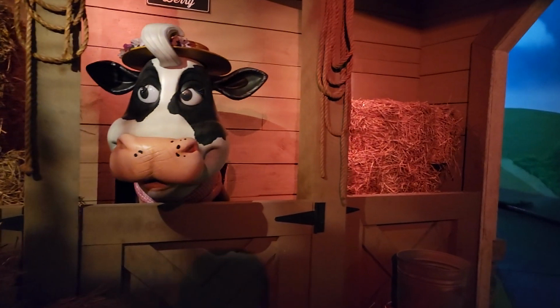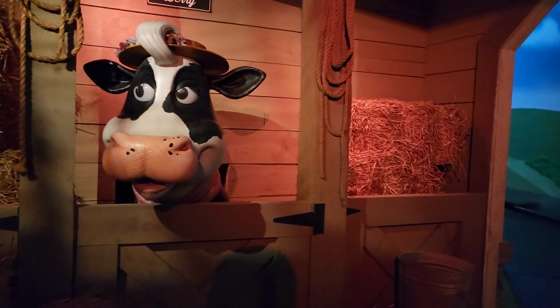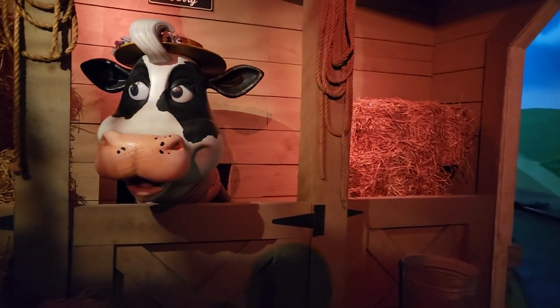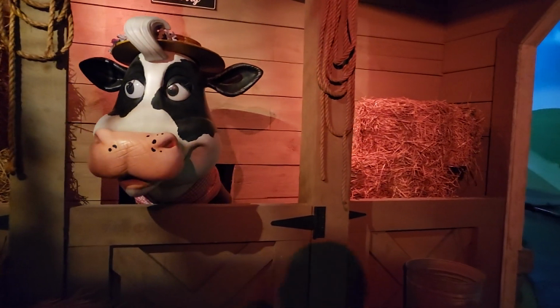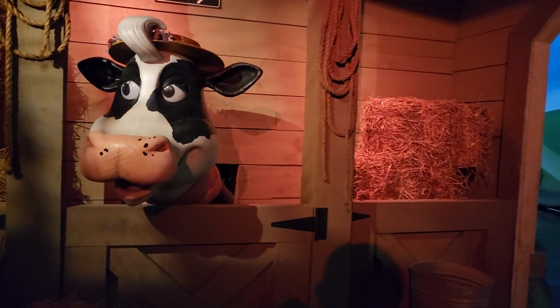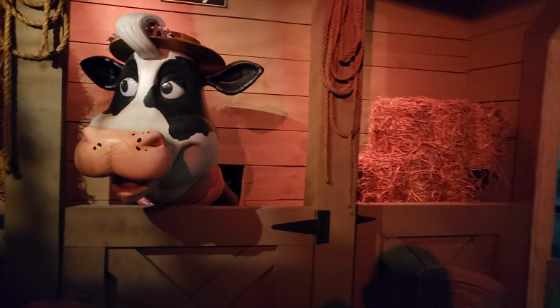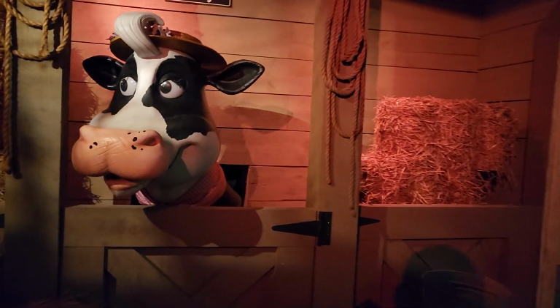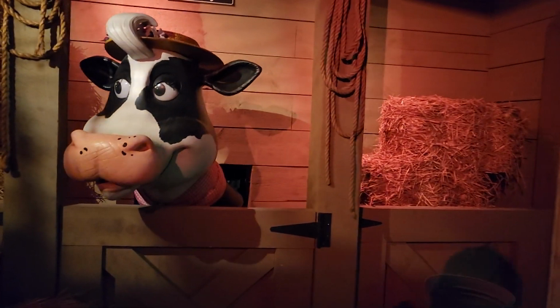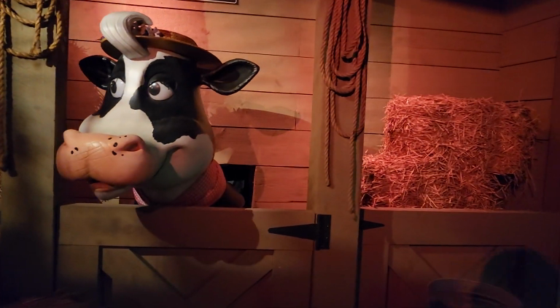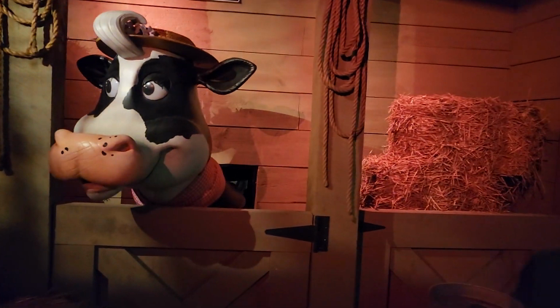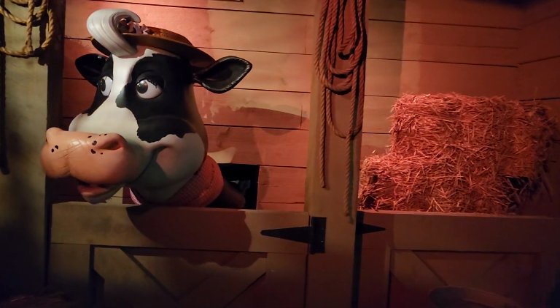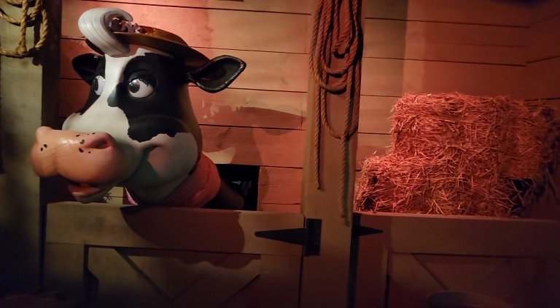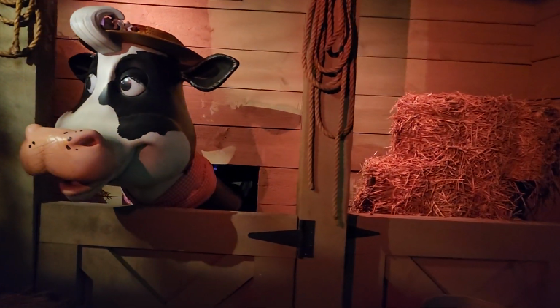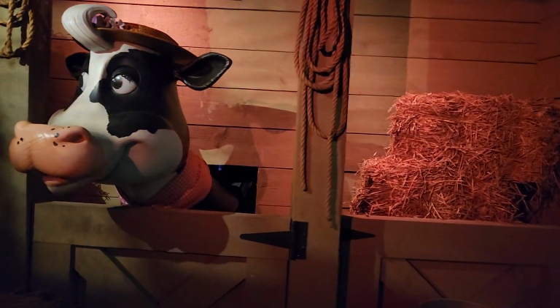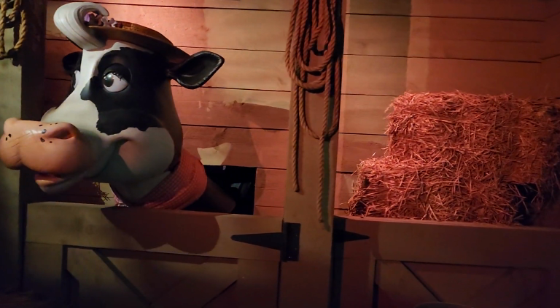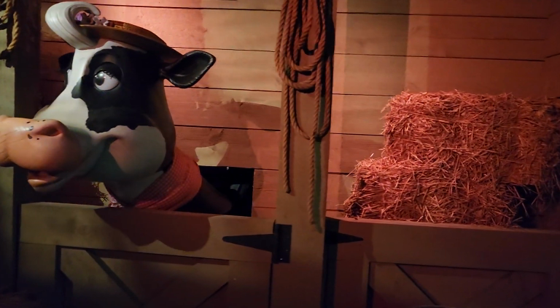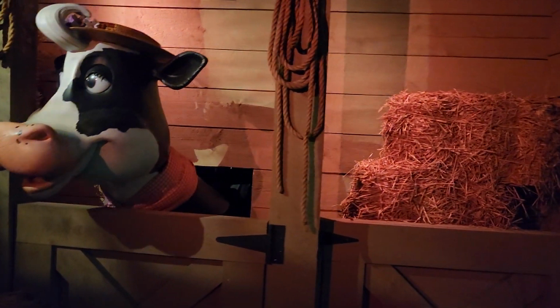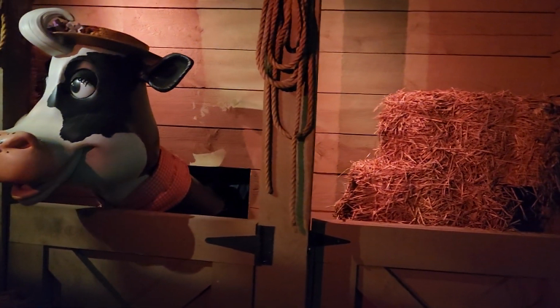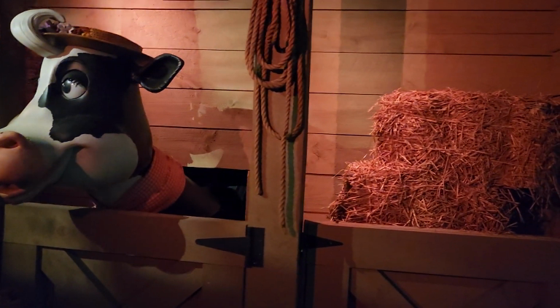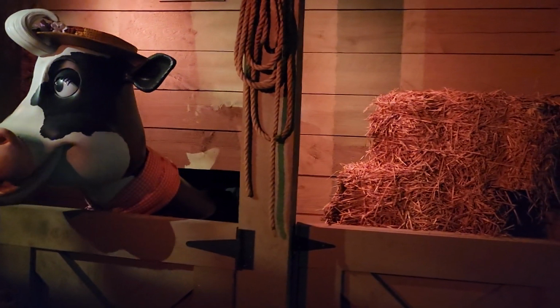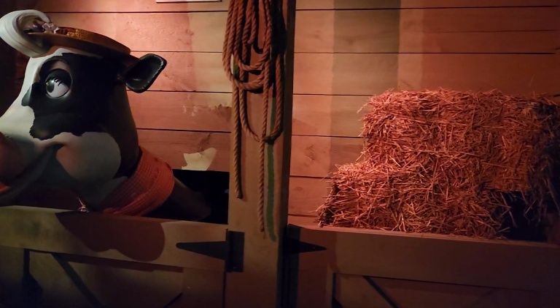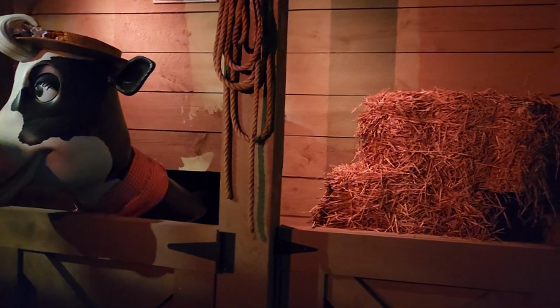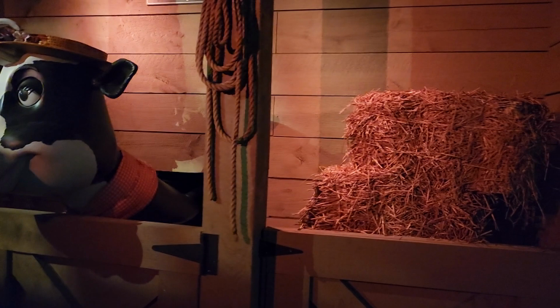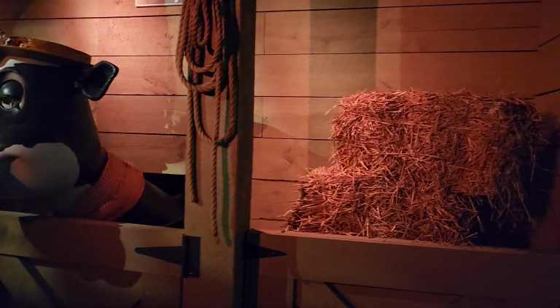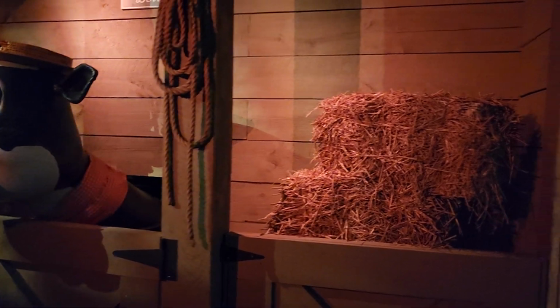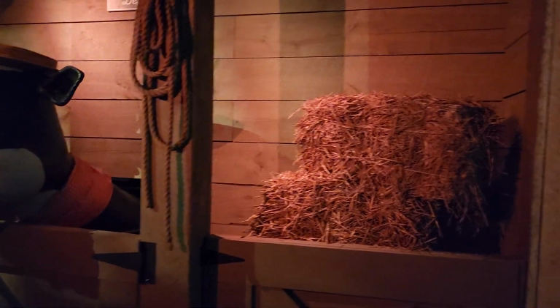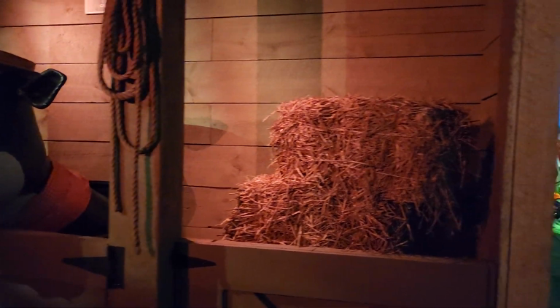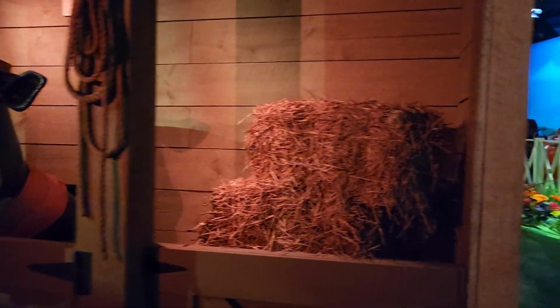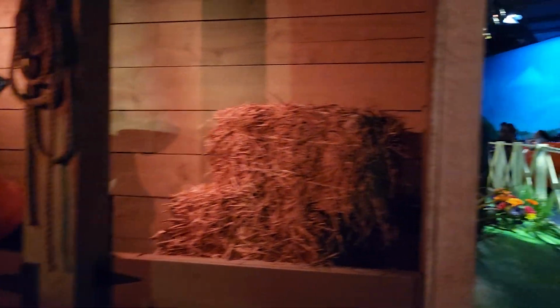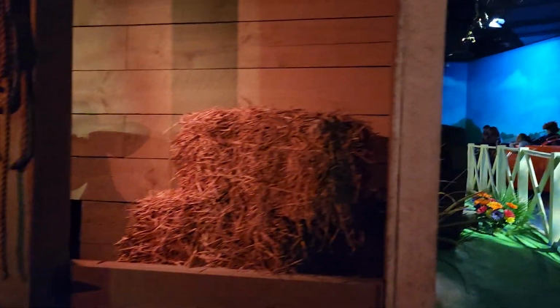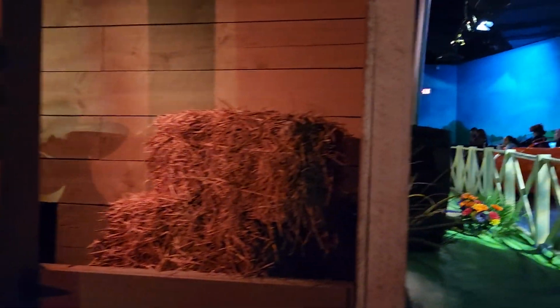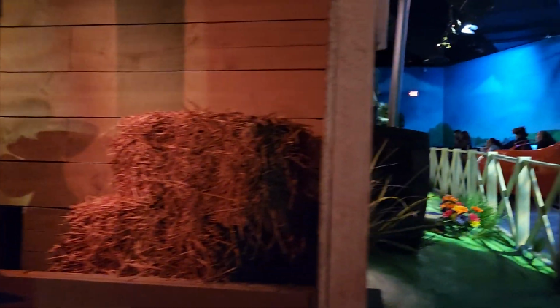Hi folks, welcome to our dairy farm, the Hershey Hills.